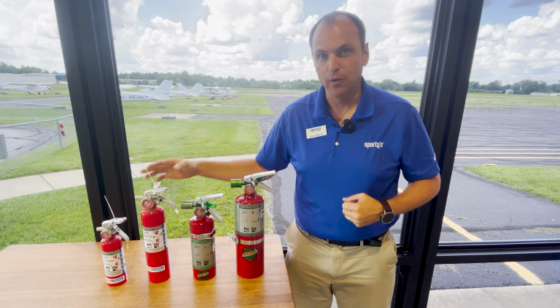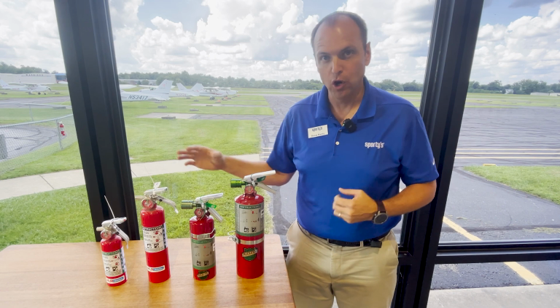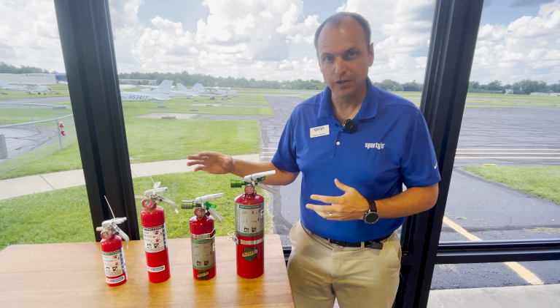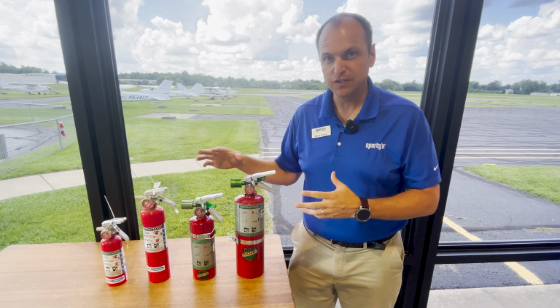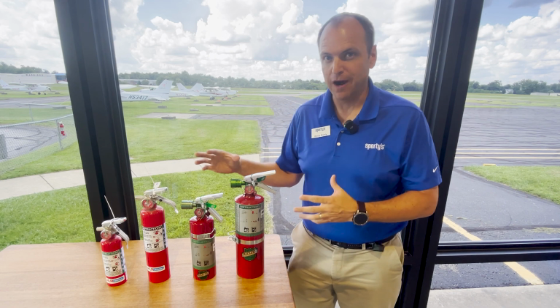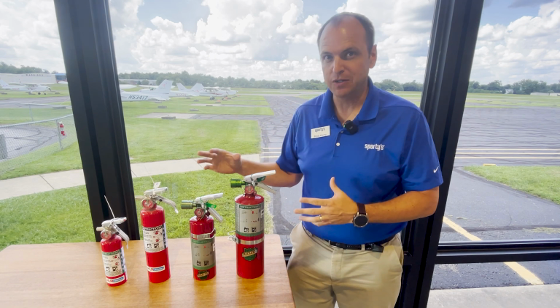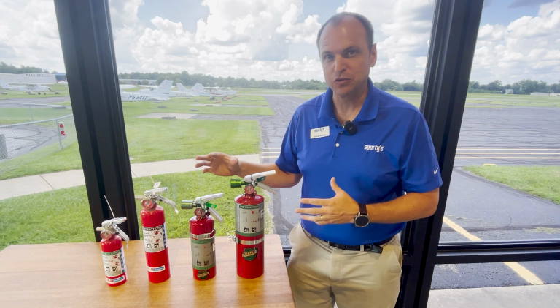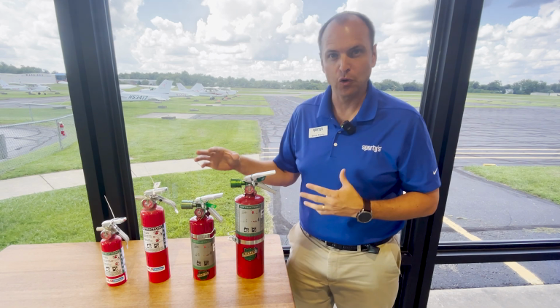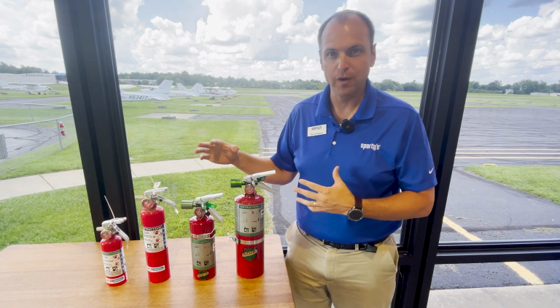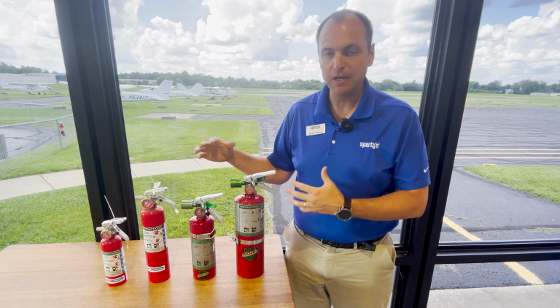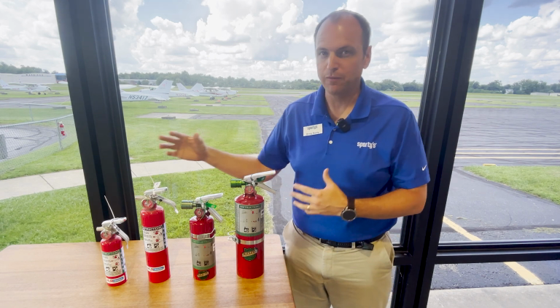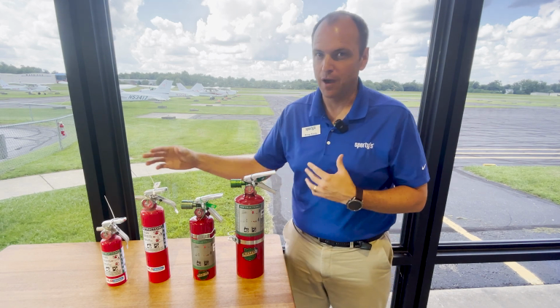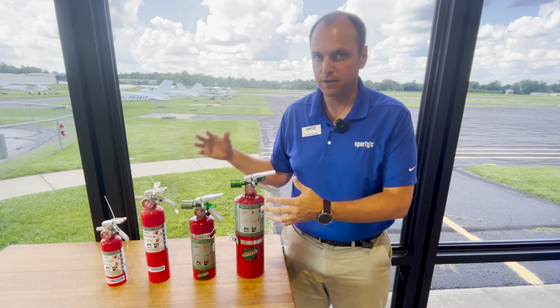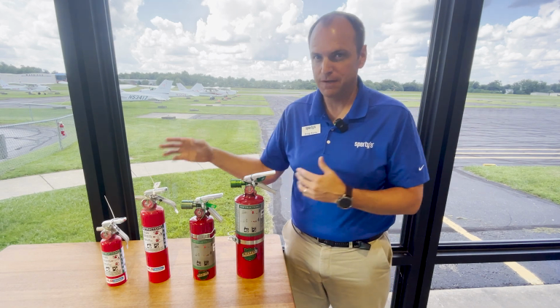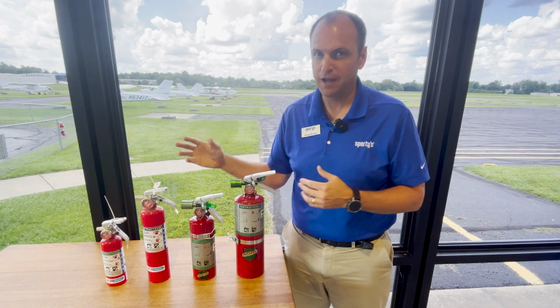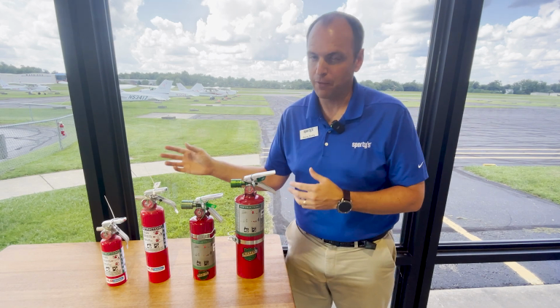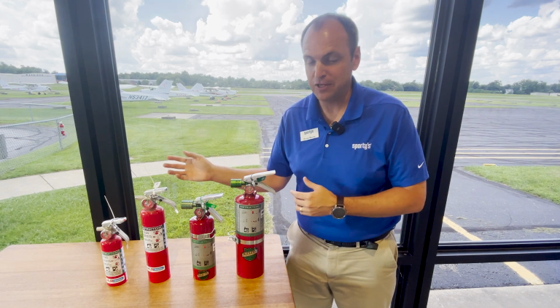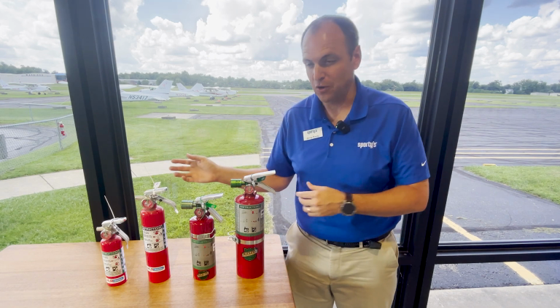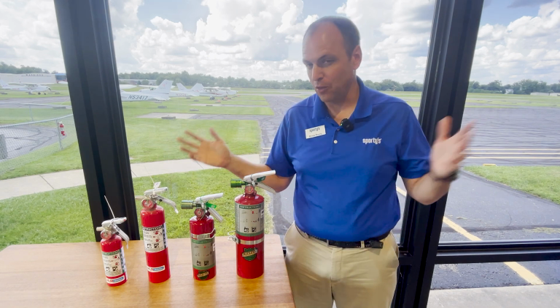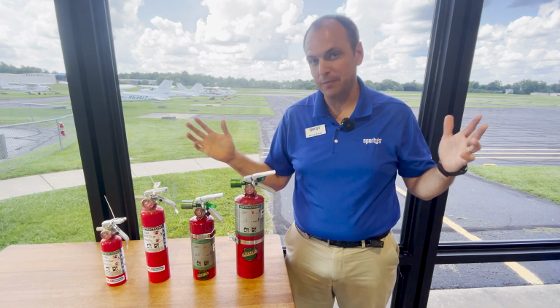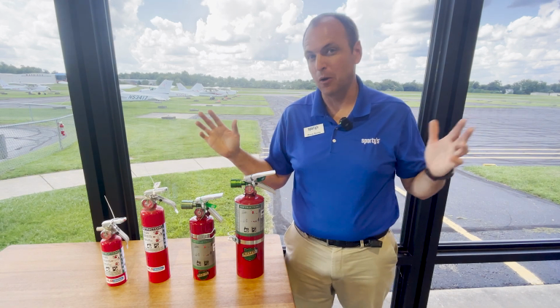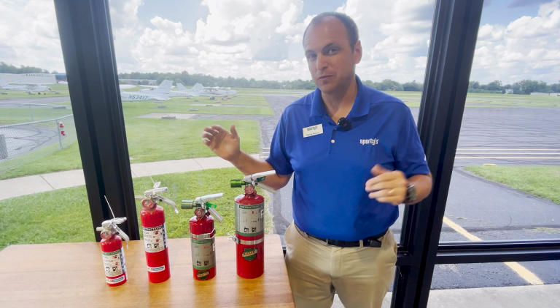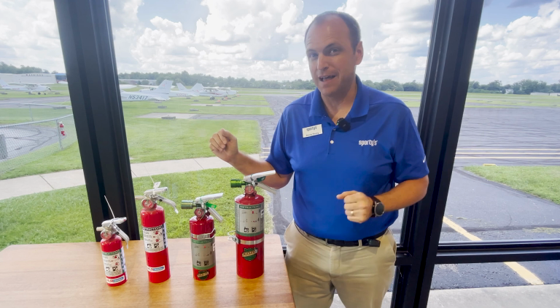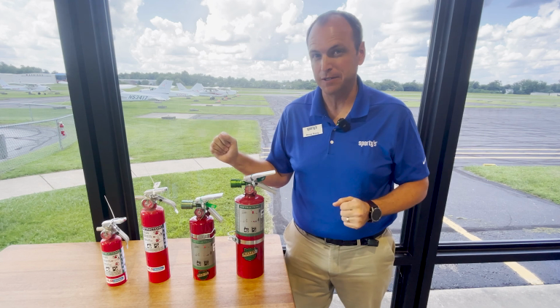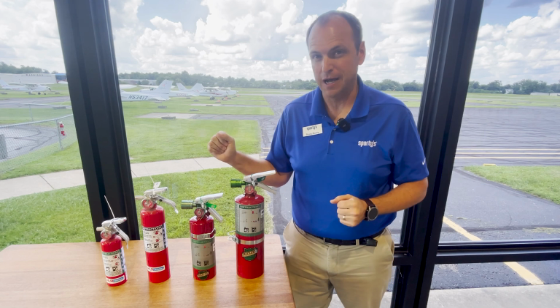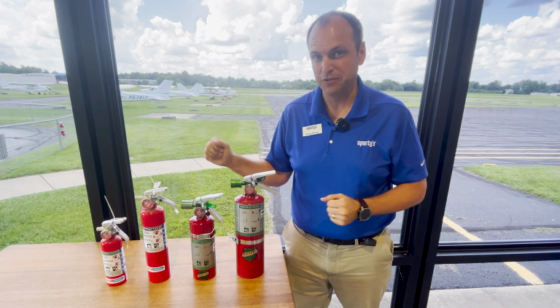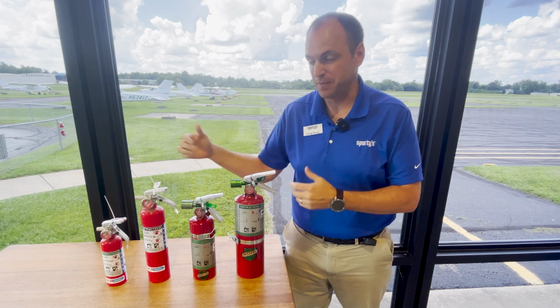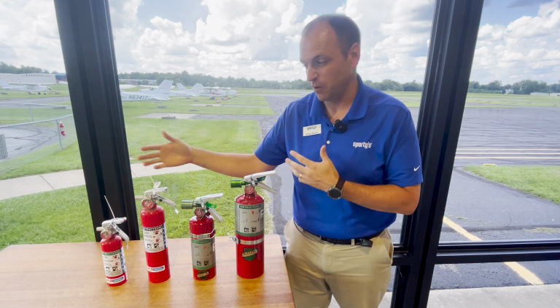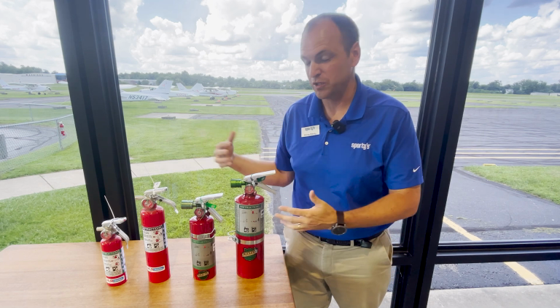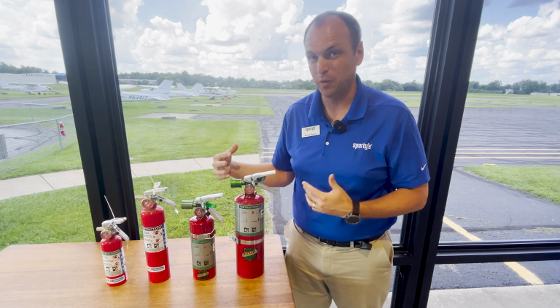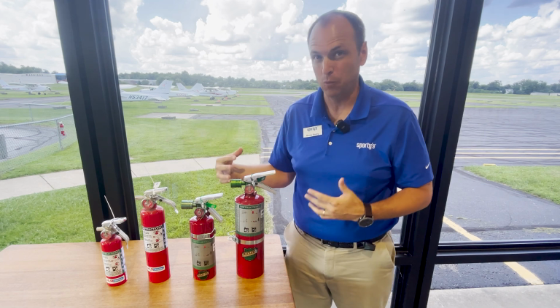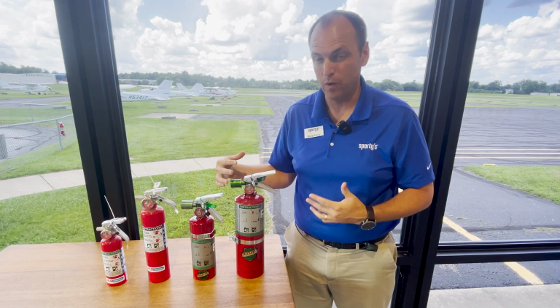Regardless, these fire extinguishers are going to run anywhere from the $150 range all the way up to almost $500, depending on which one you want.